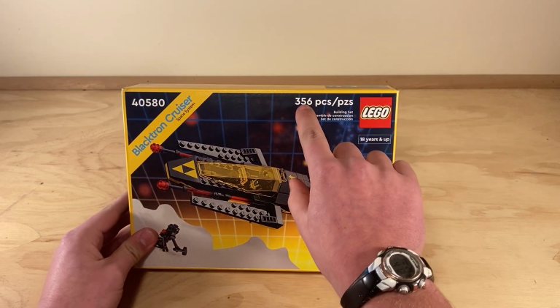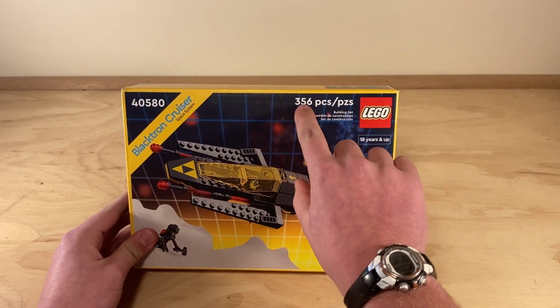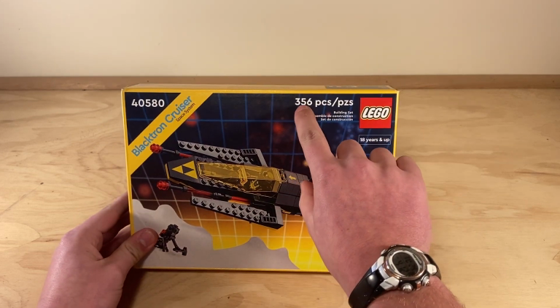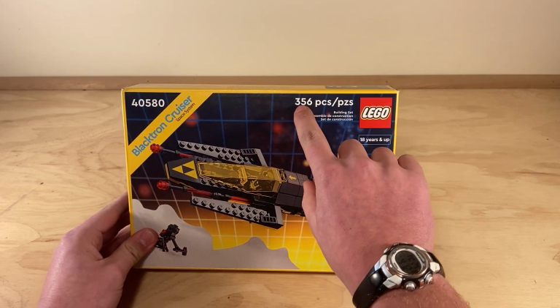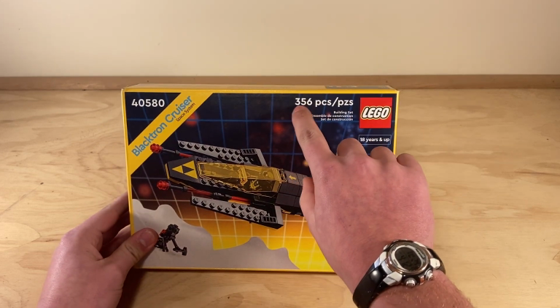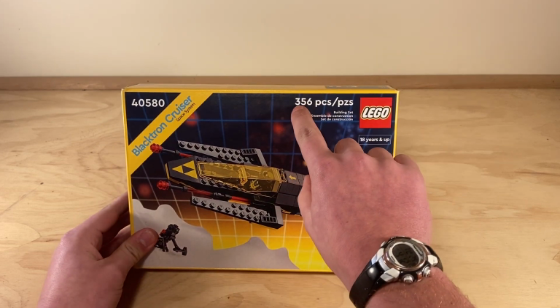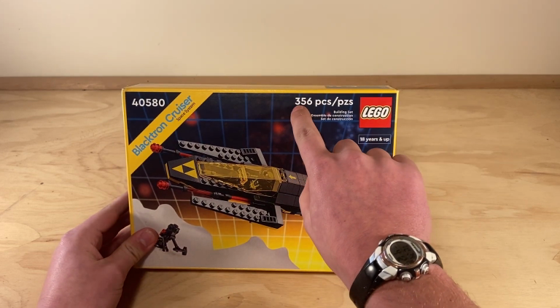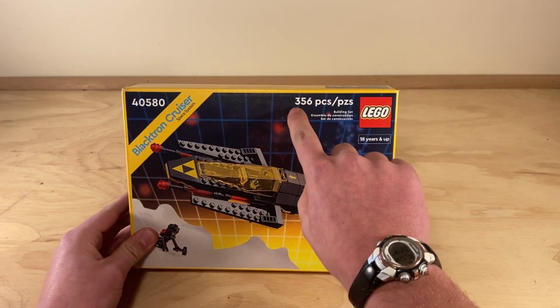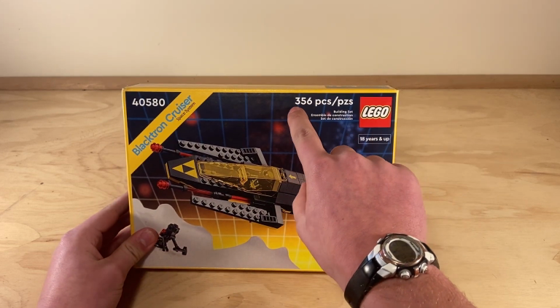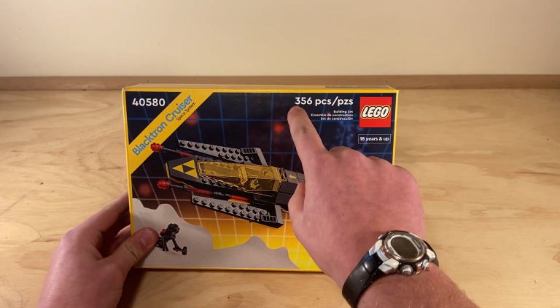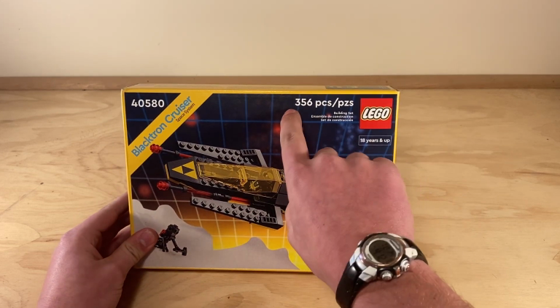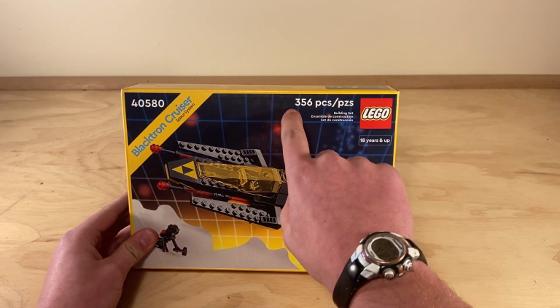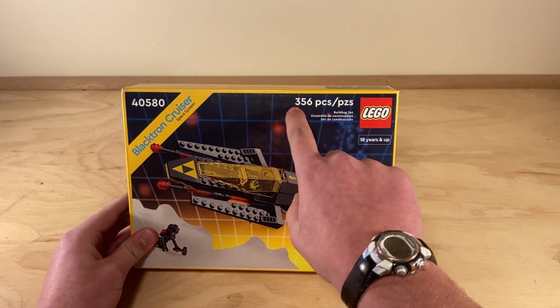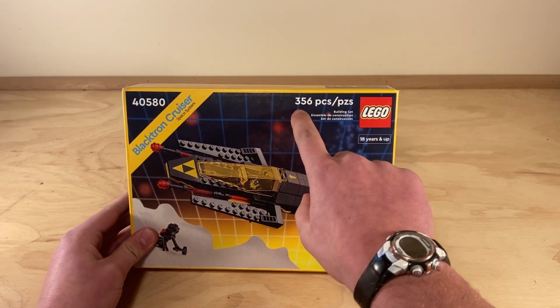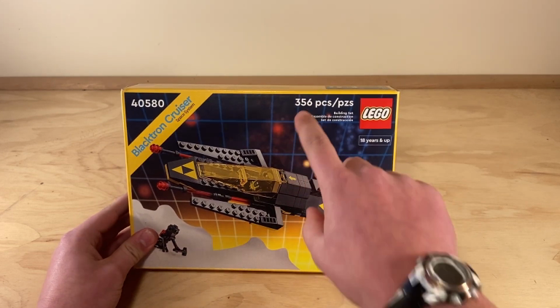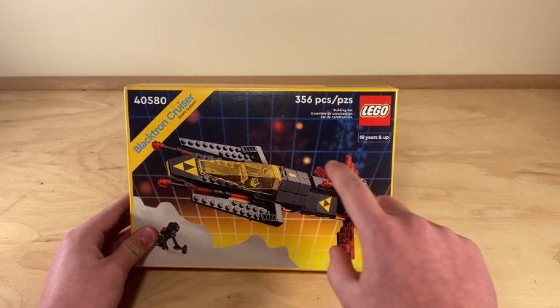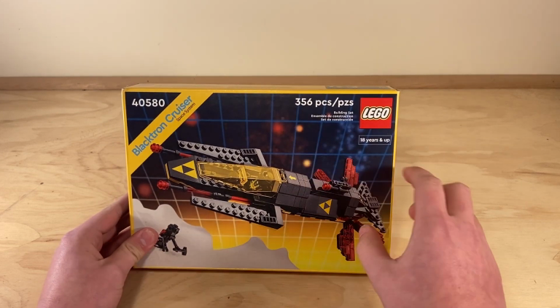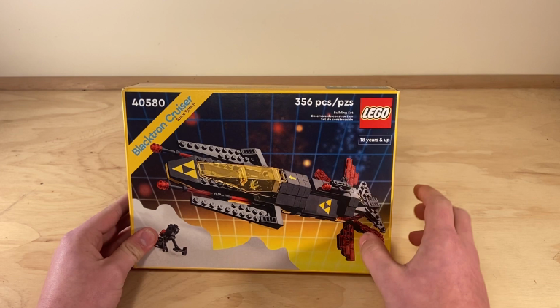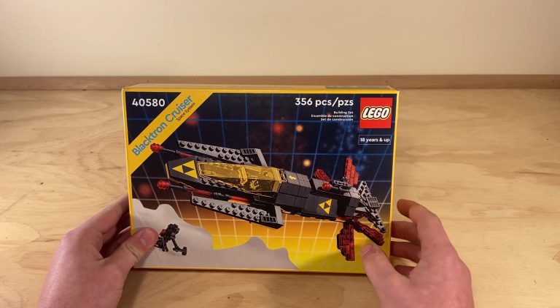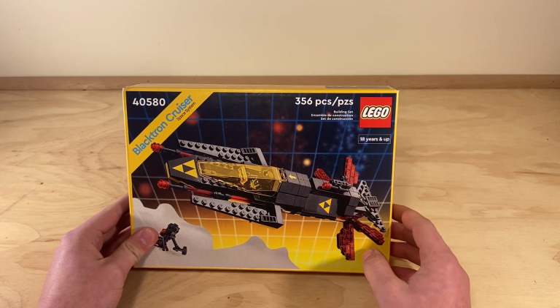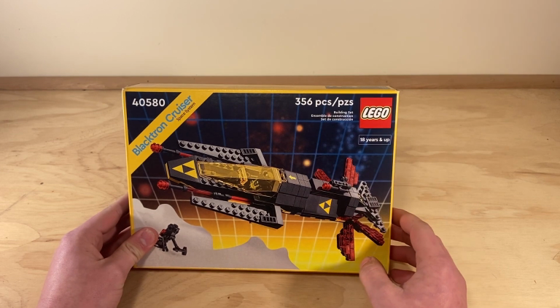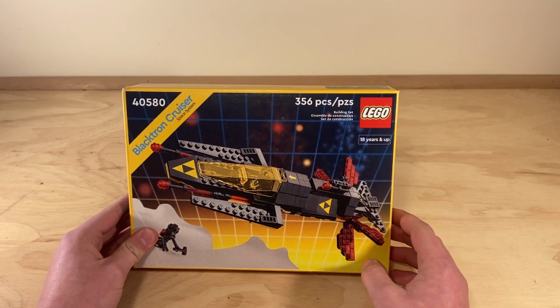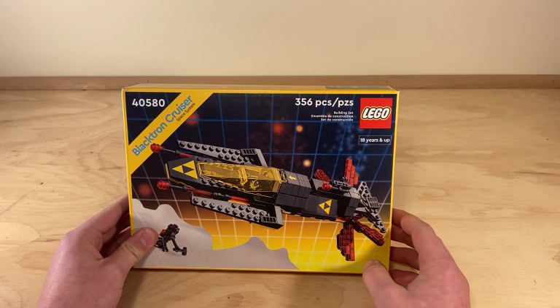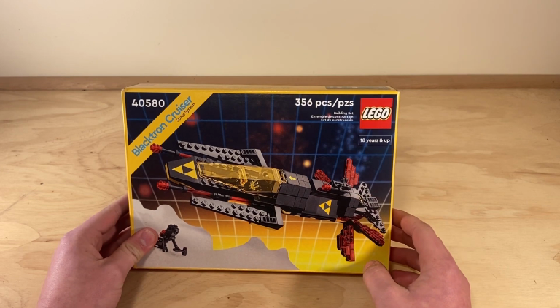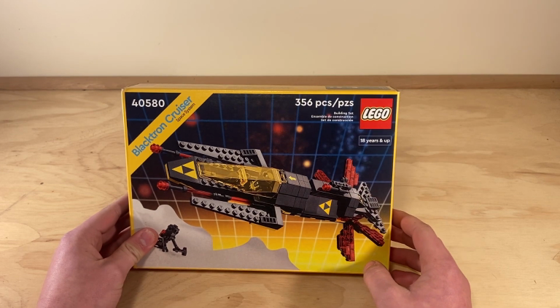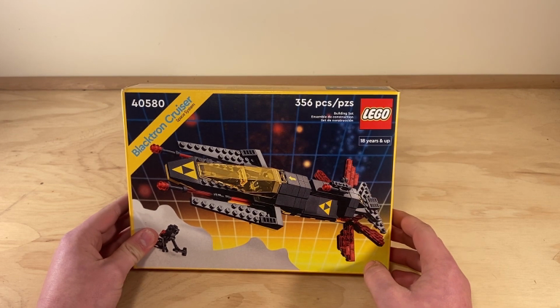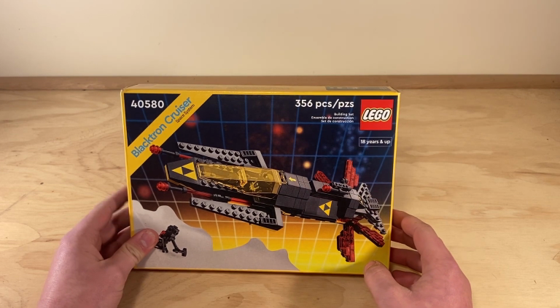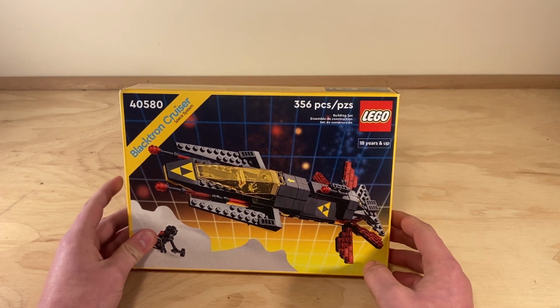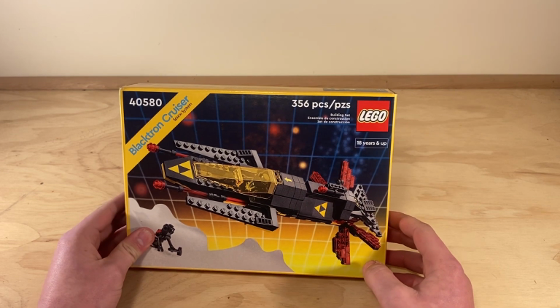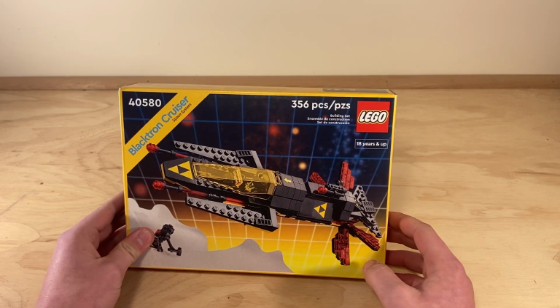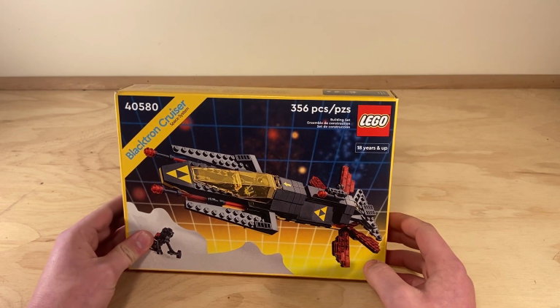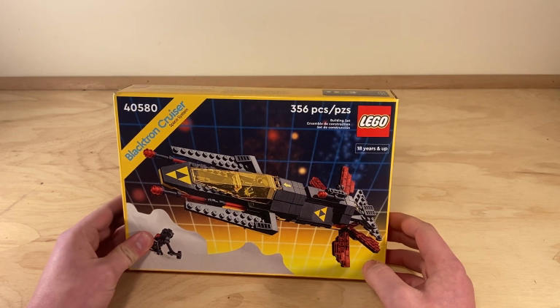Before we start, I forgot to say that it has 356 pieces. You probably already know.